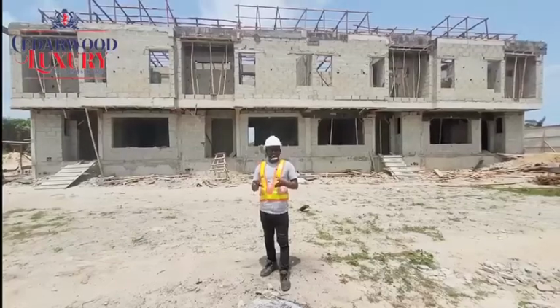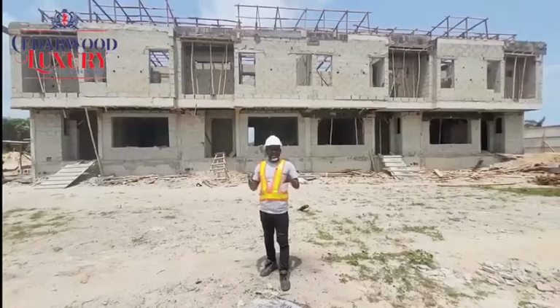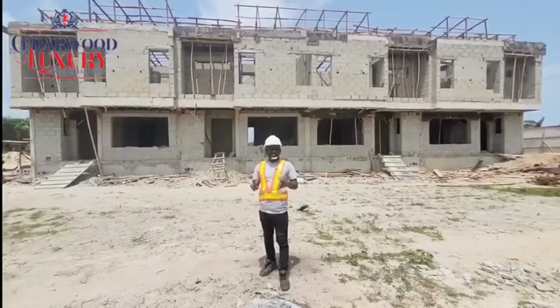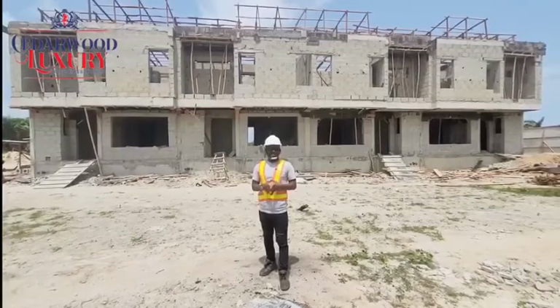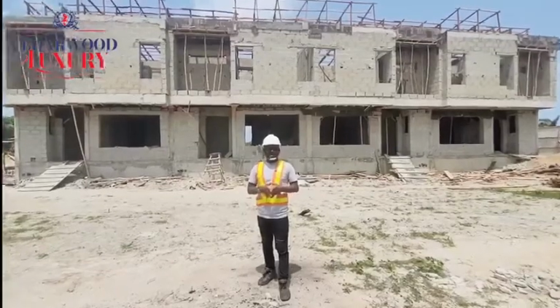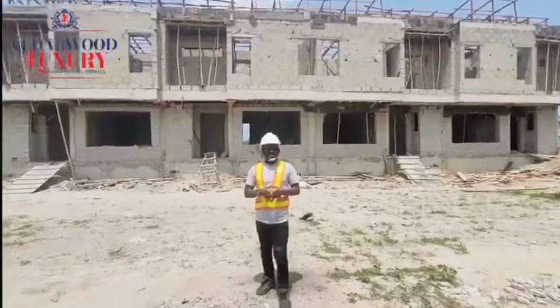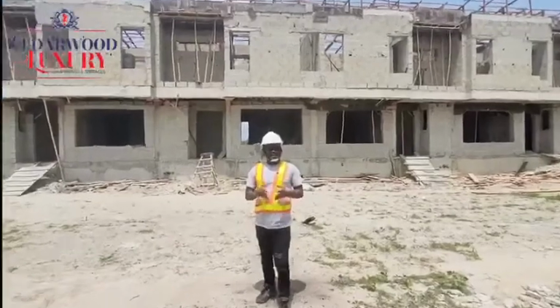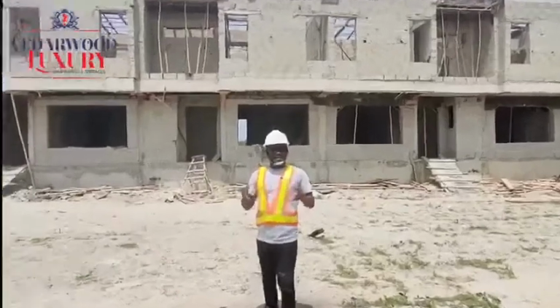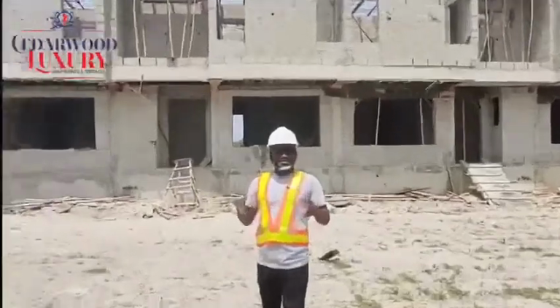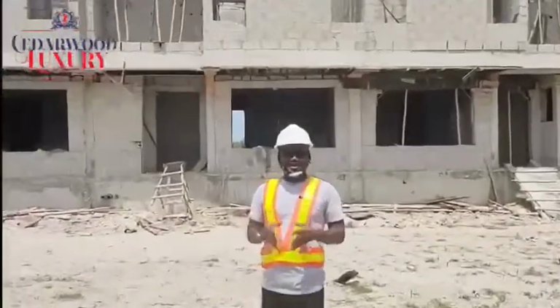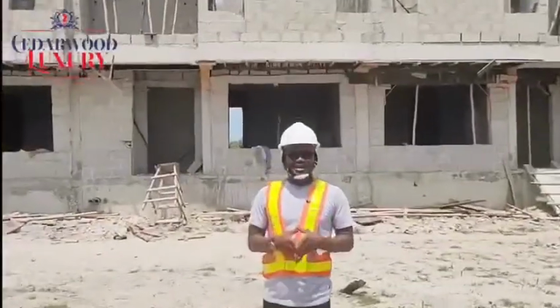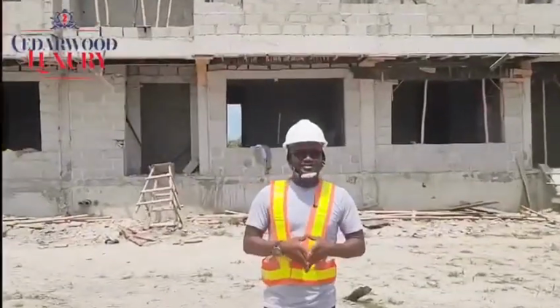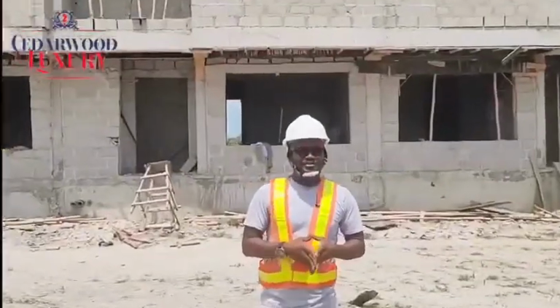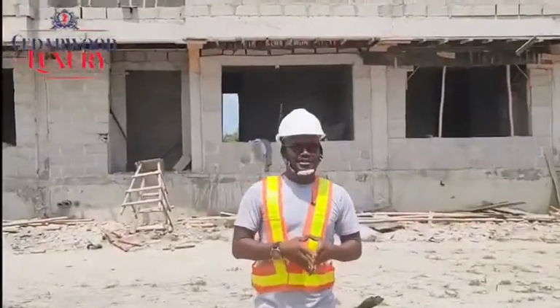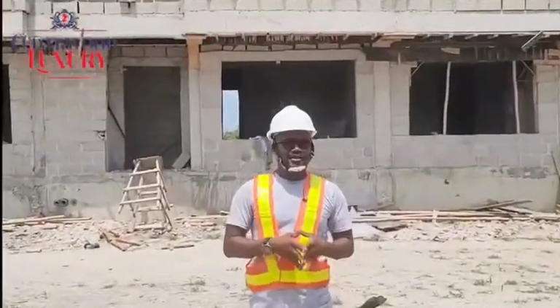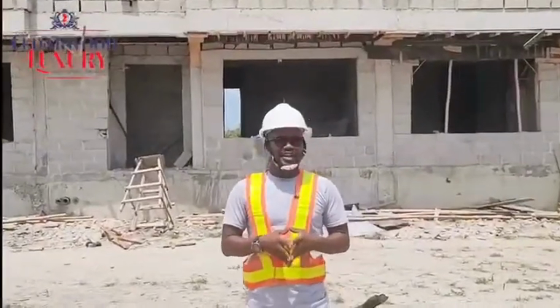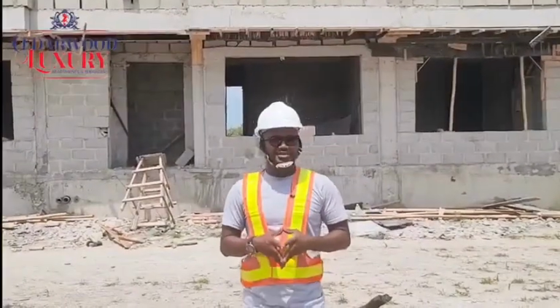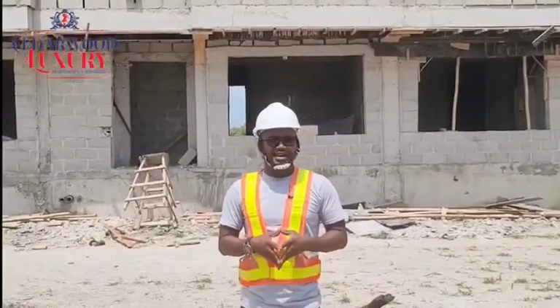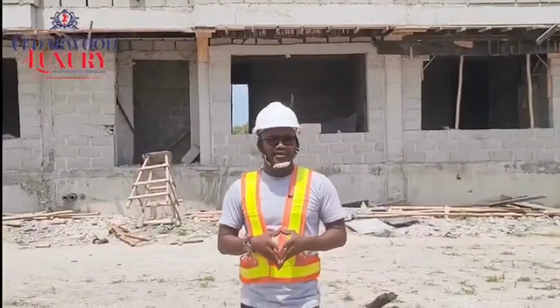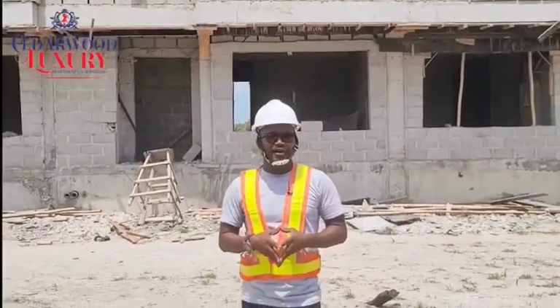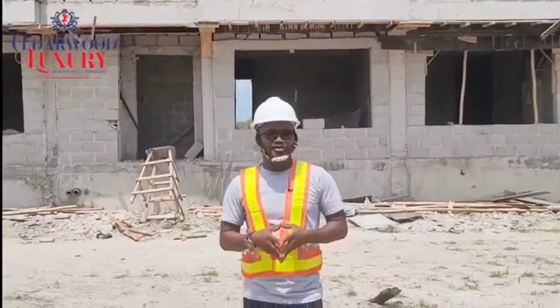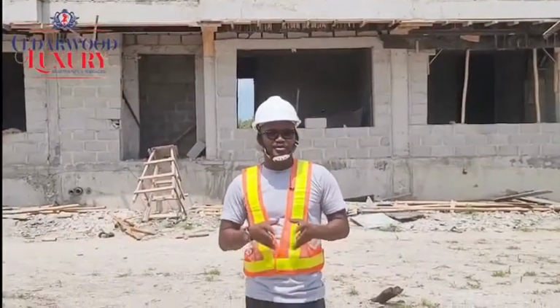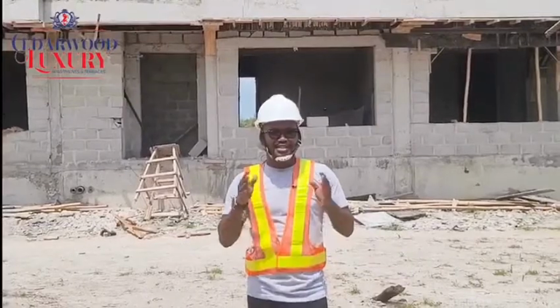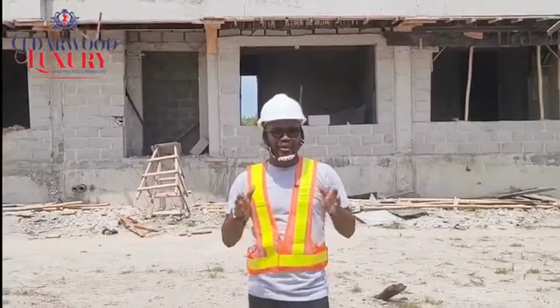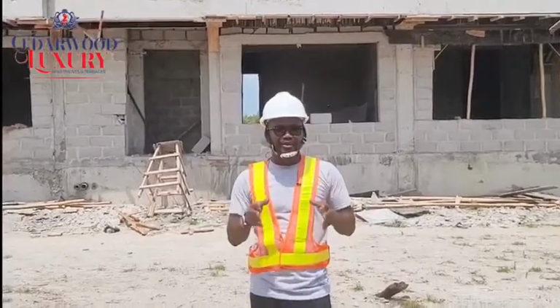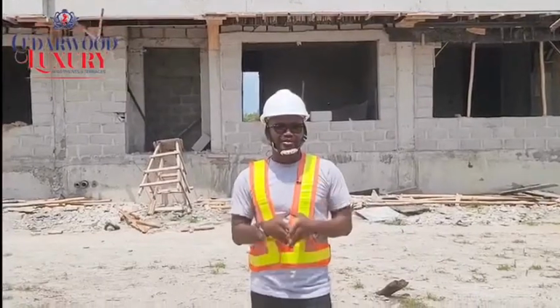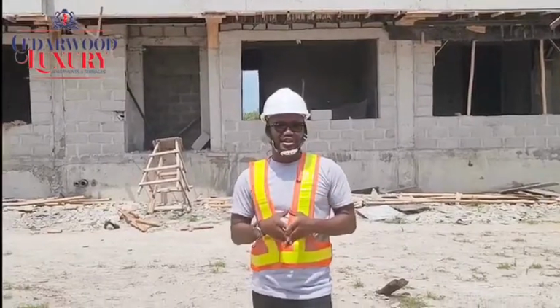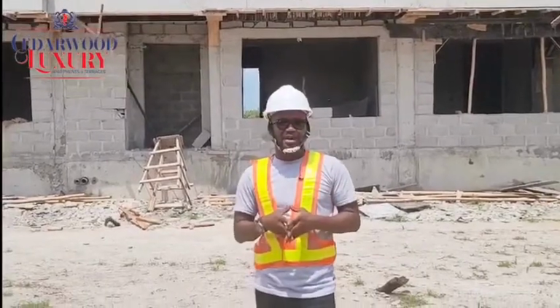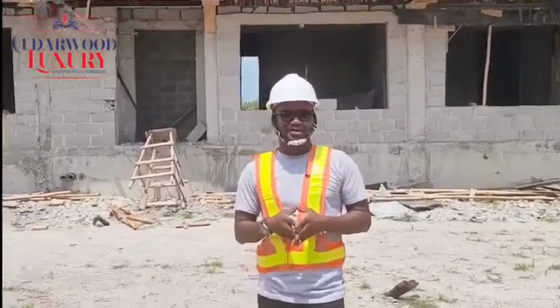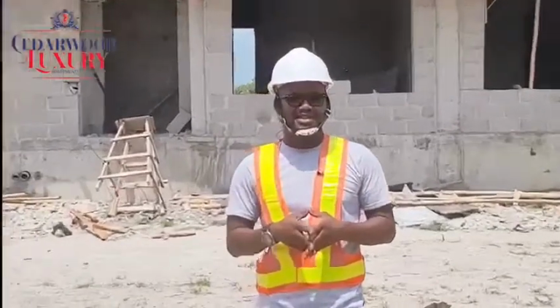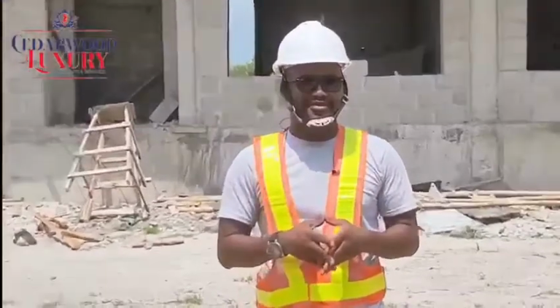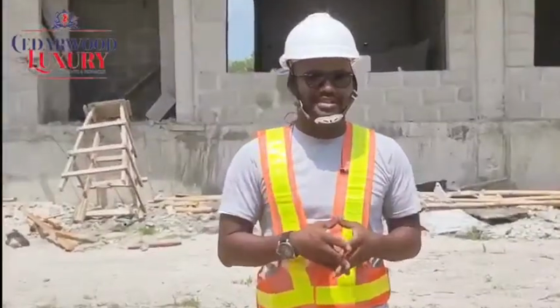Hi viewers, it's a sunny day in the beautiful city of Lagos and I welcome you to Cedarwood Luxury Apartments and Terraces.